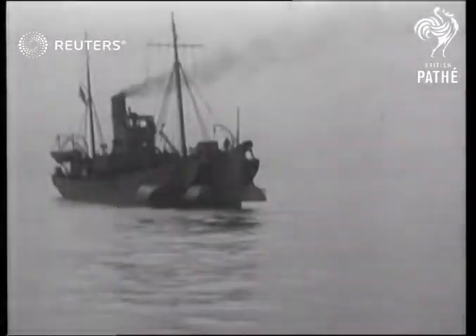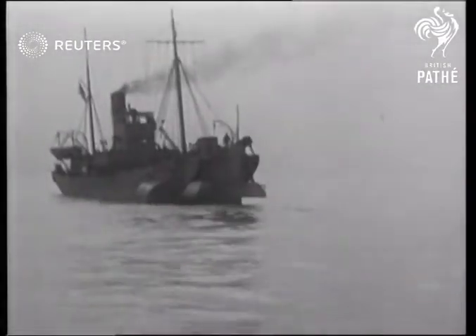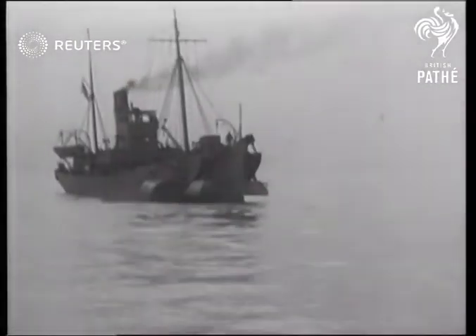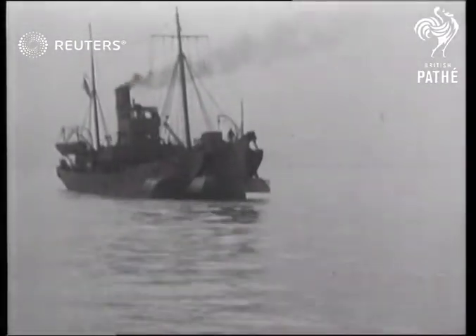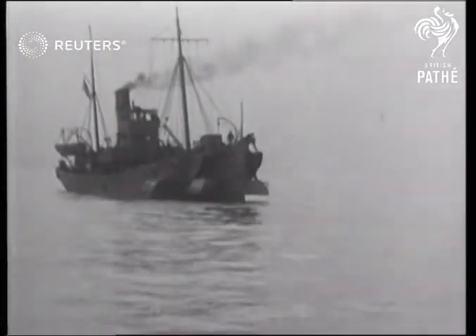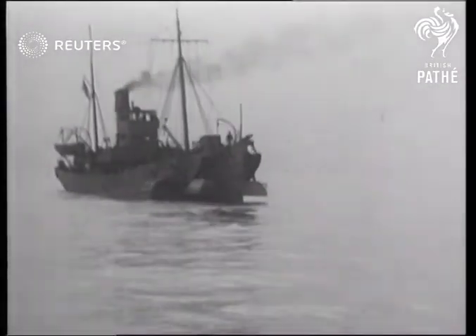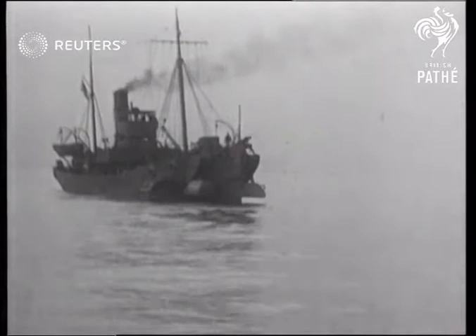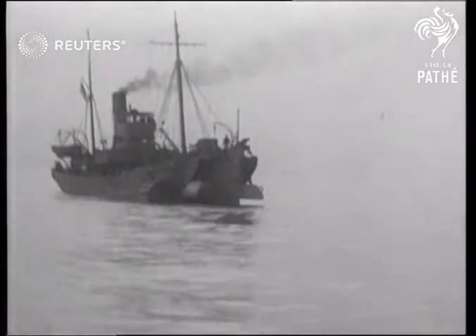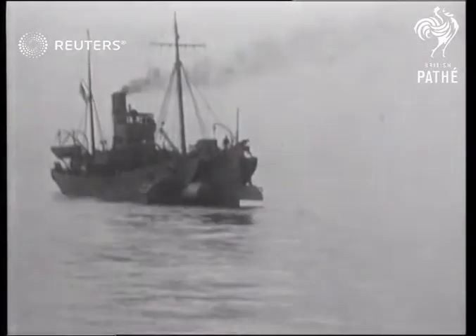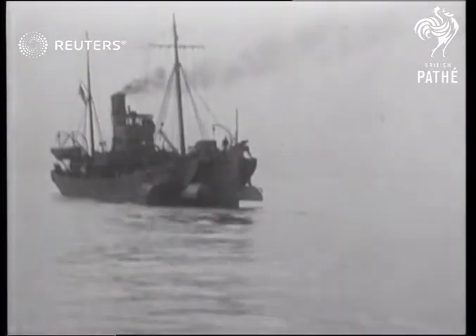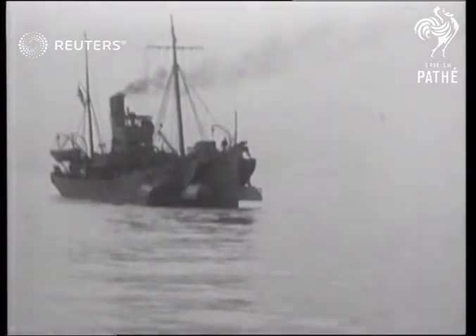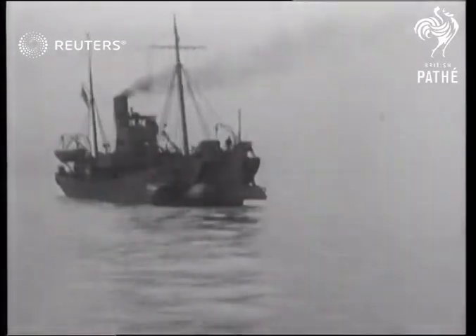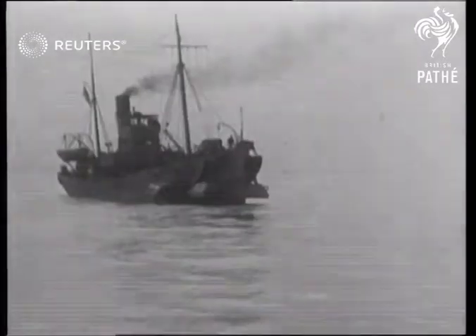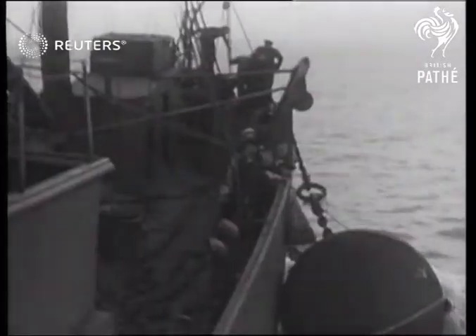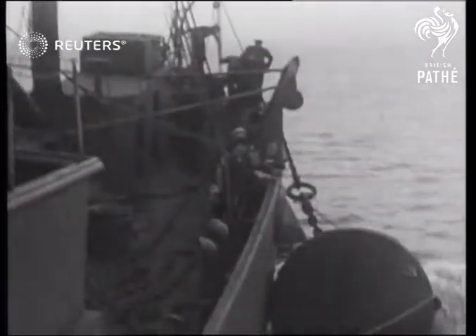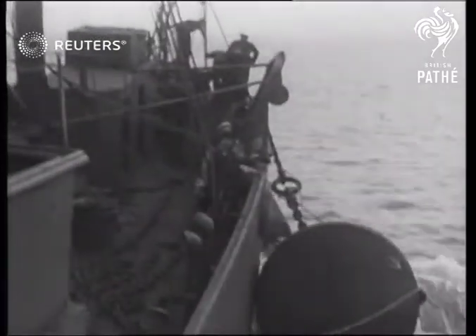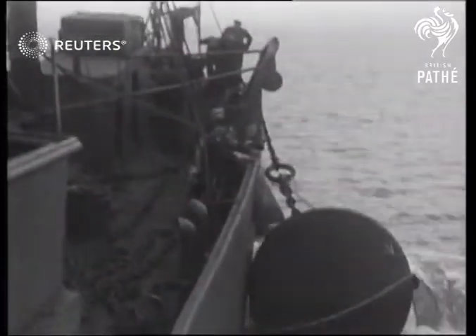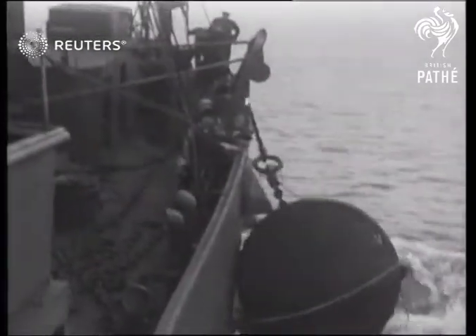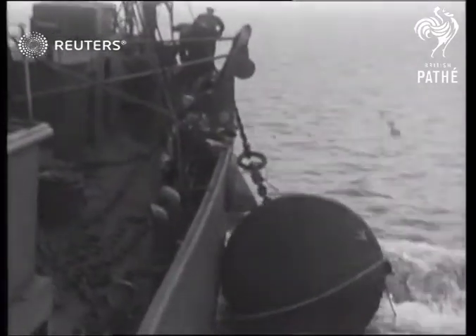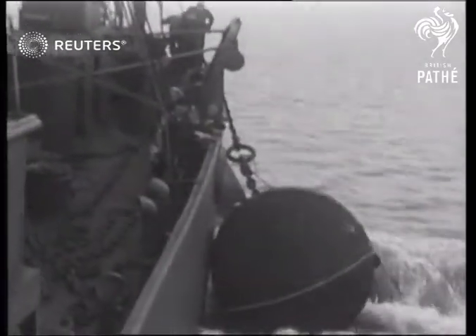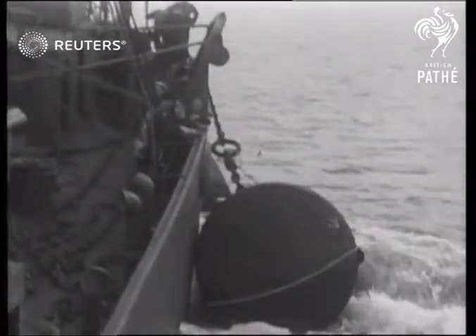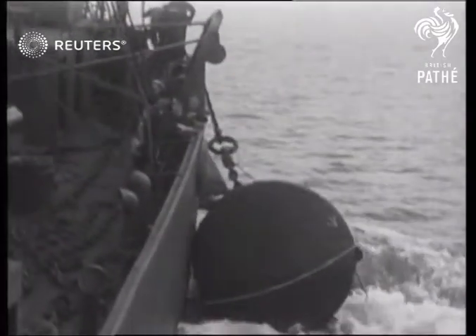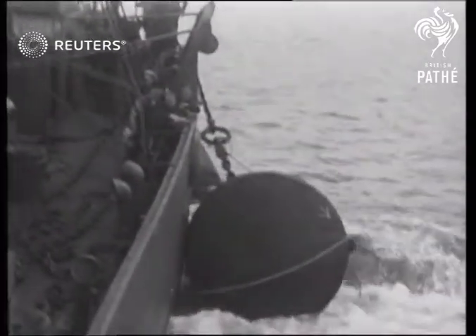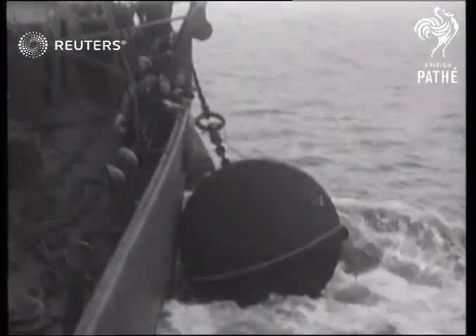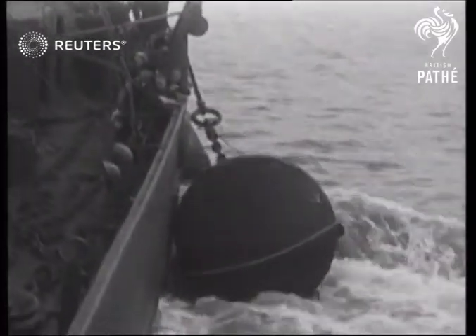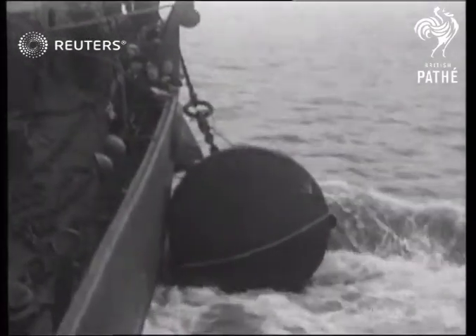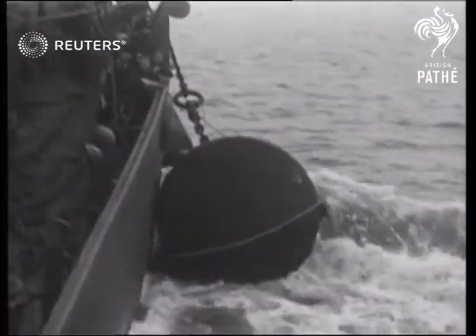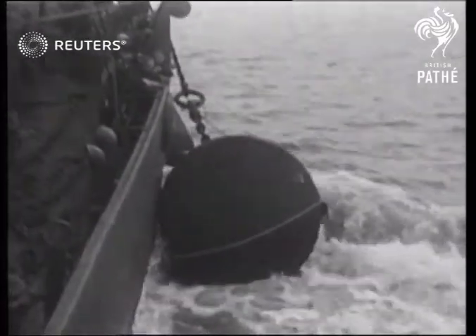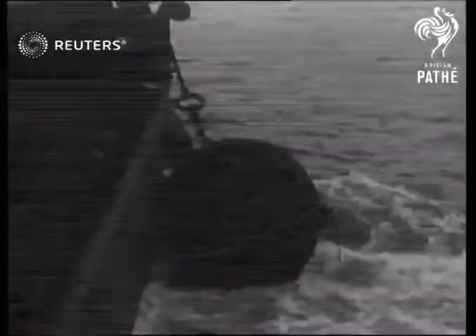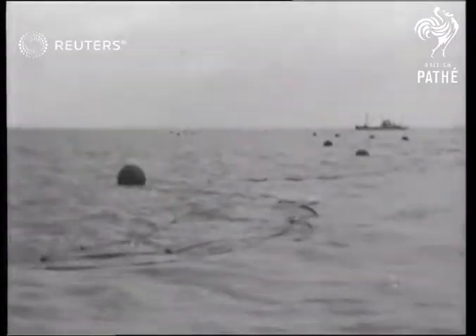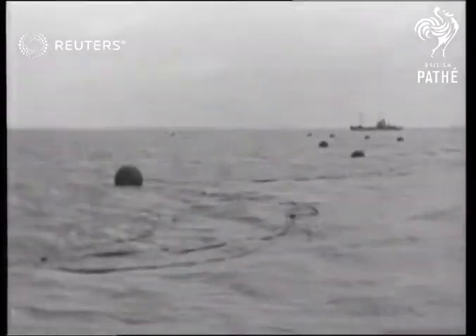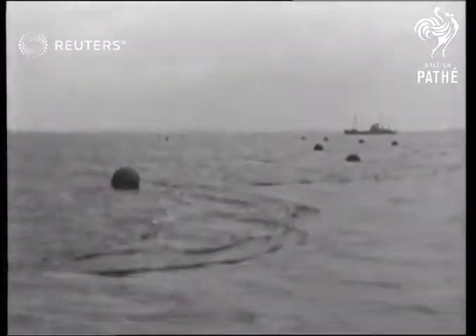This is what a boom defence is like. This picture well illustrates the great skill of those whose task it was to get through such an obstacle.